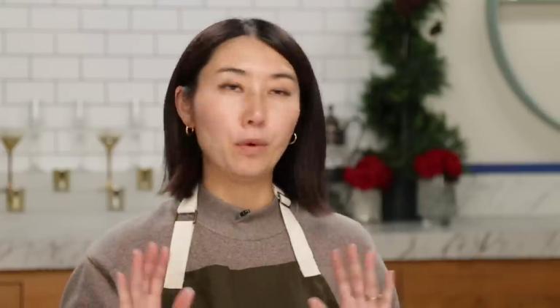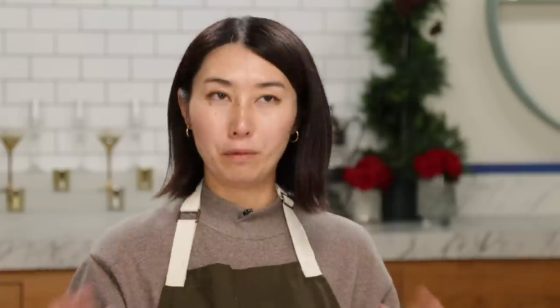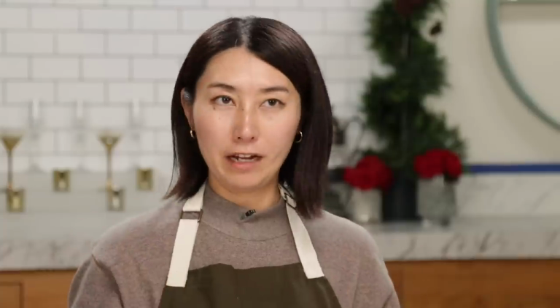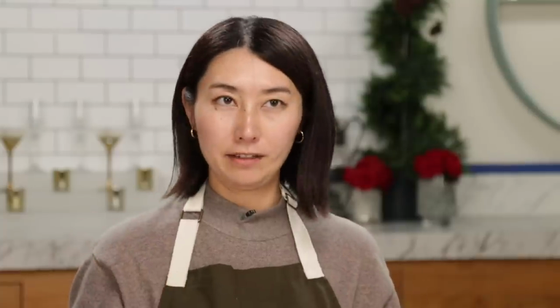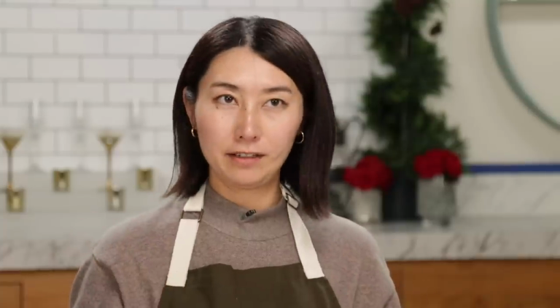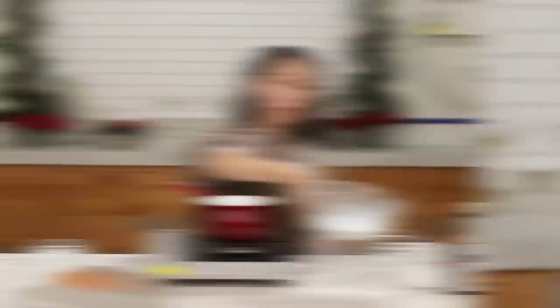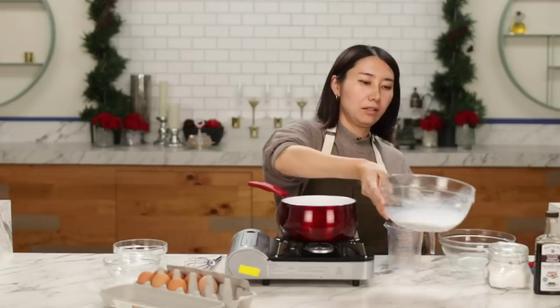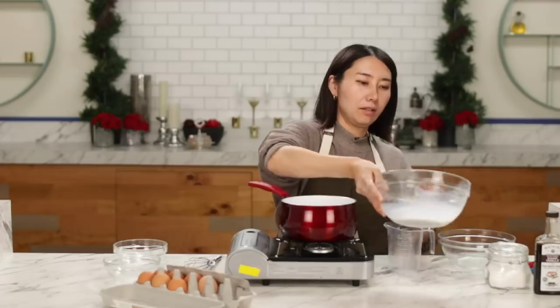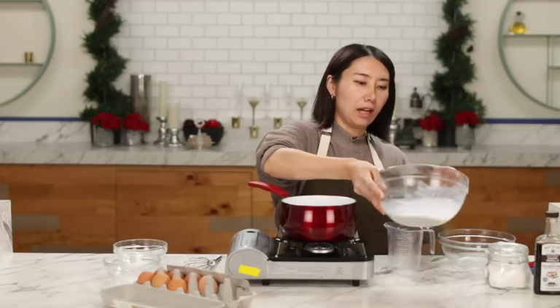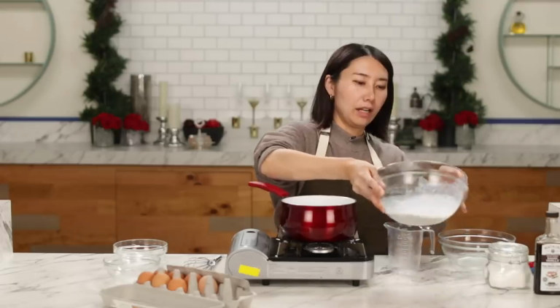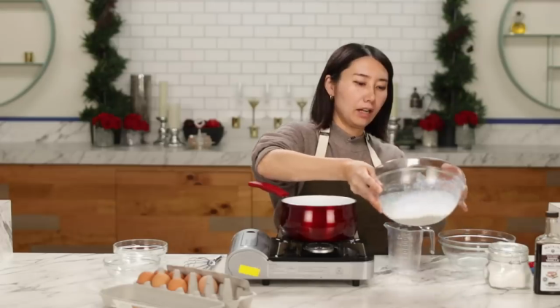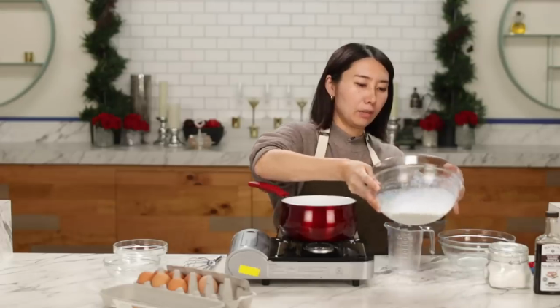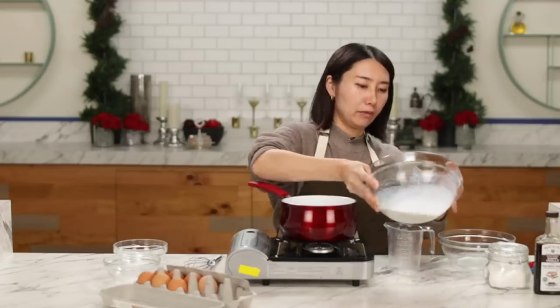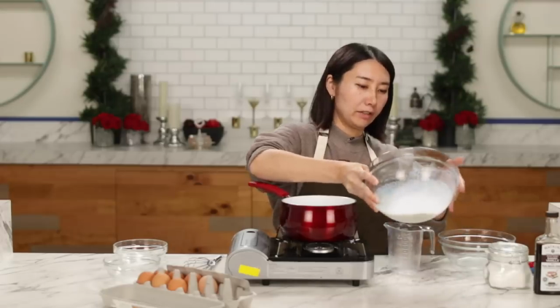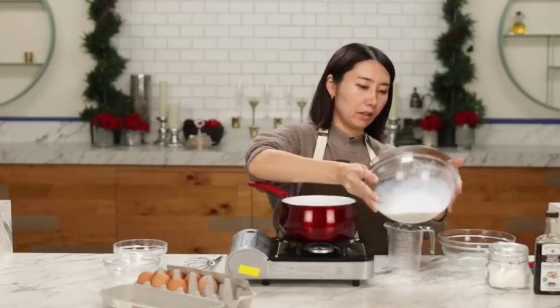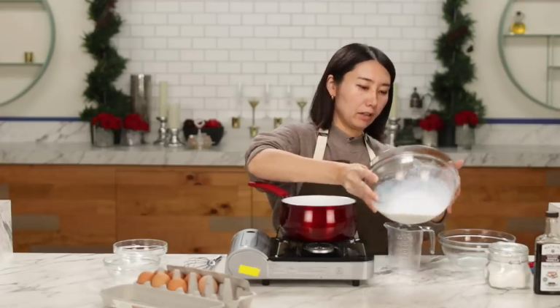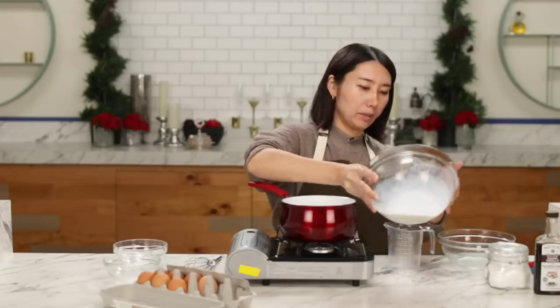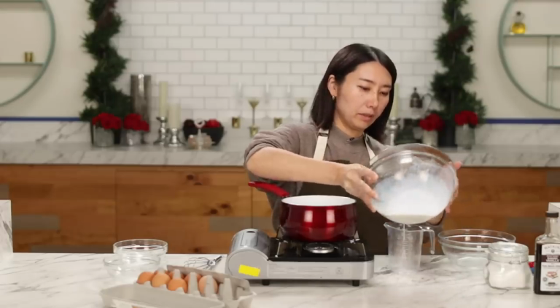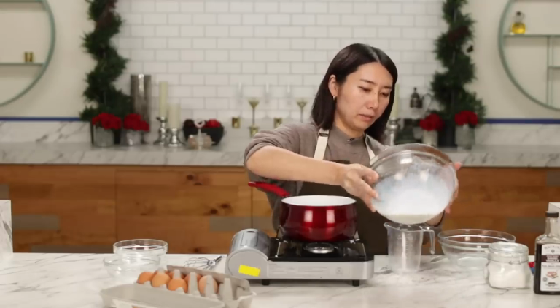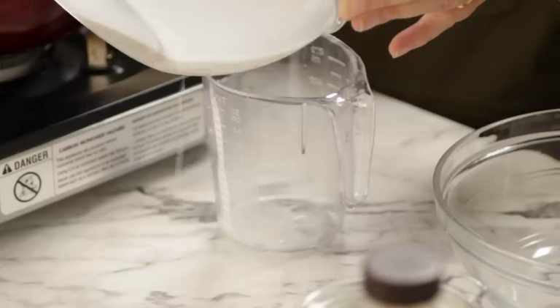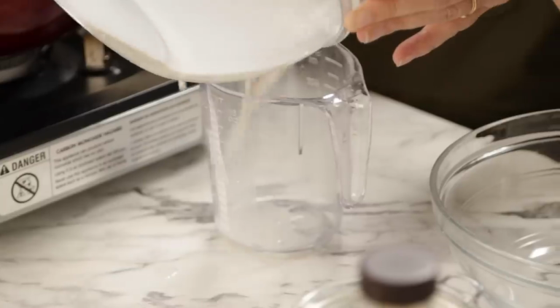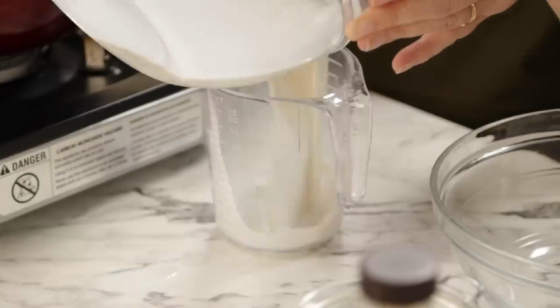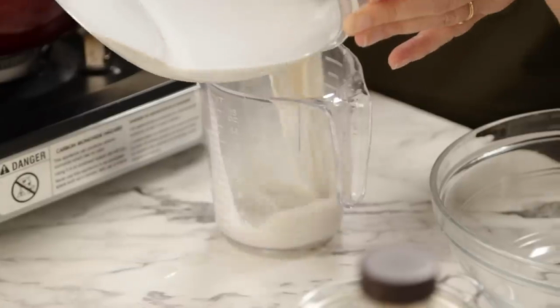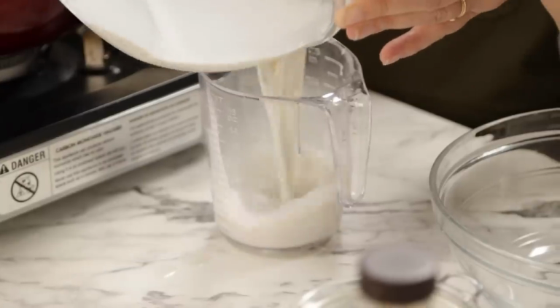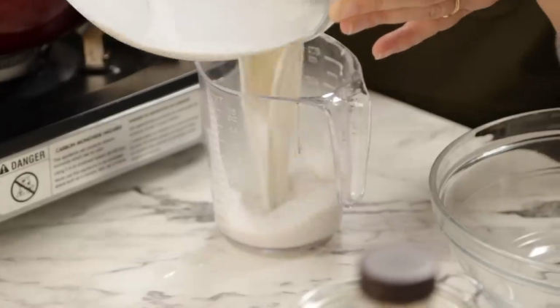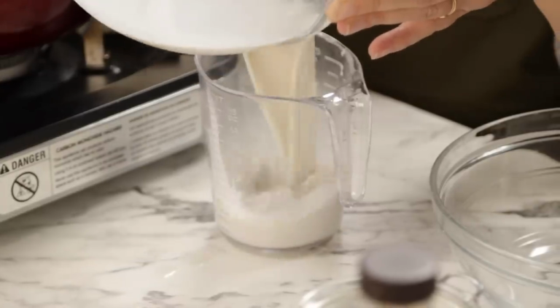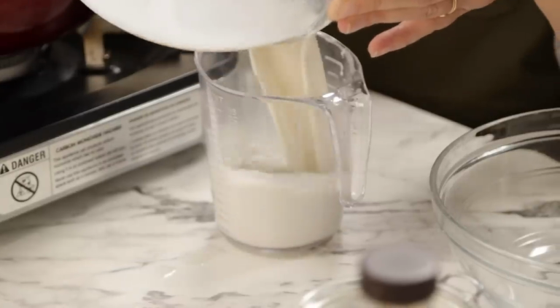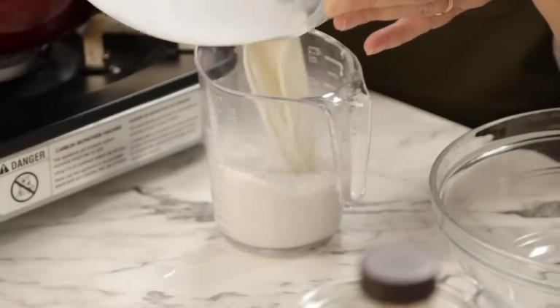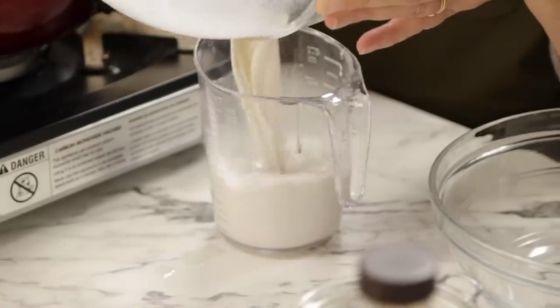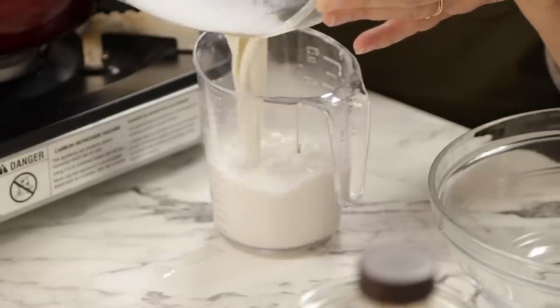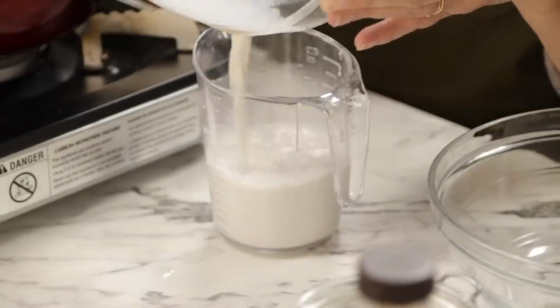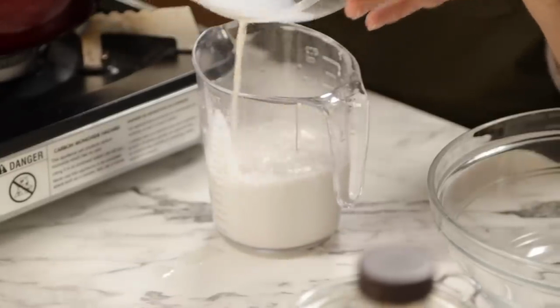Bake for 10 to 15 minutes until golden brown. When you're baking, don't open the door — if you open the door, it won't rise.